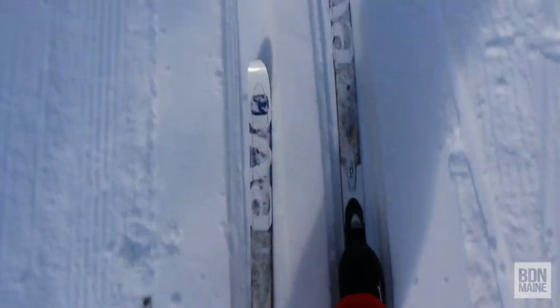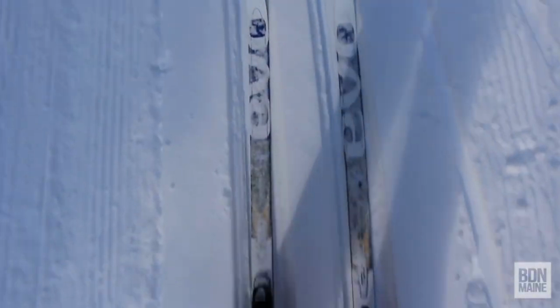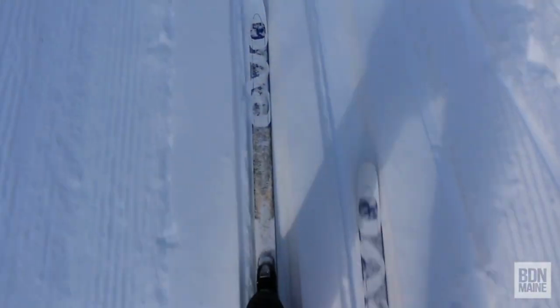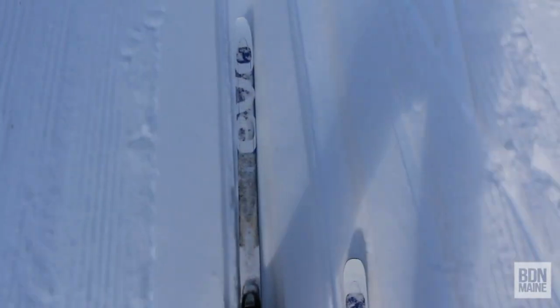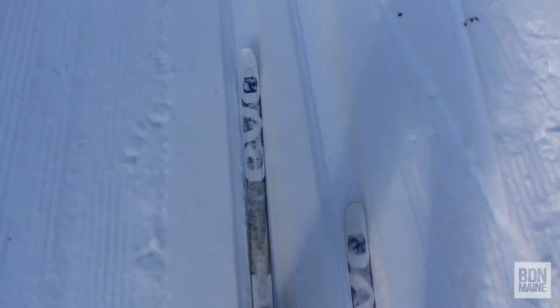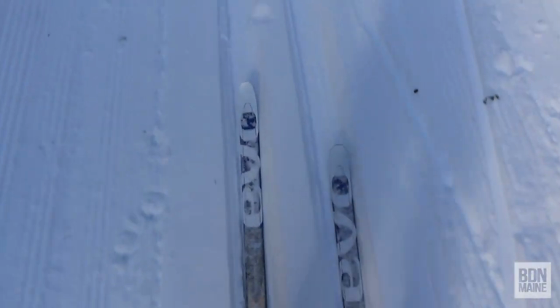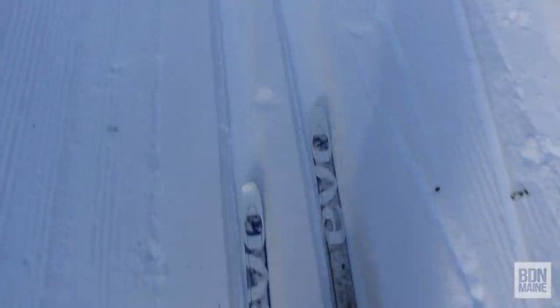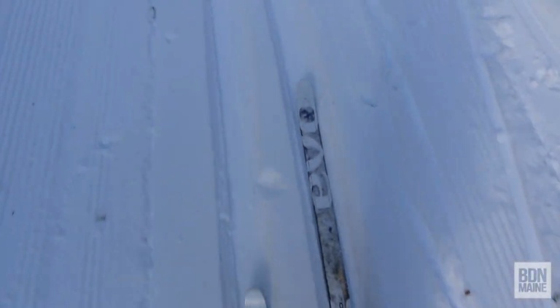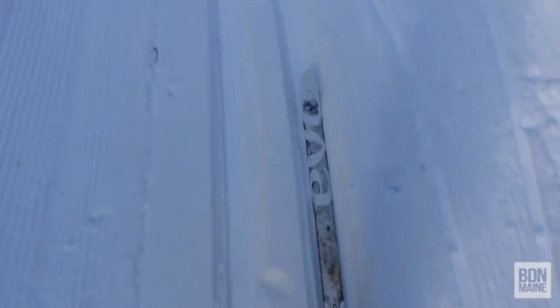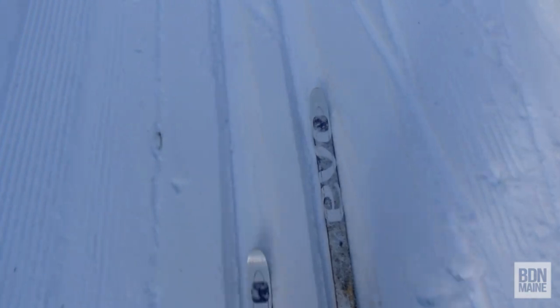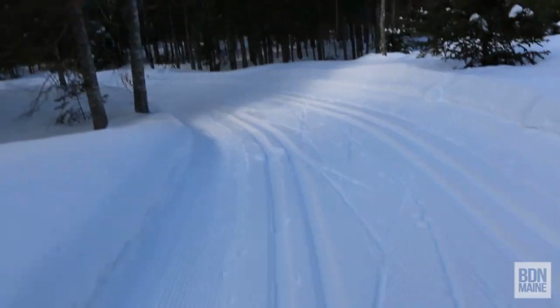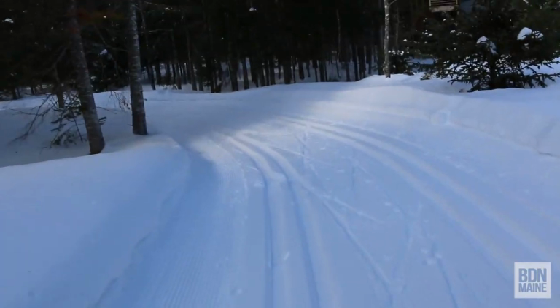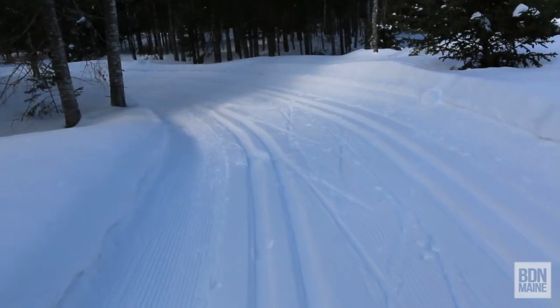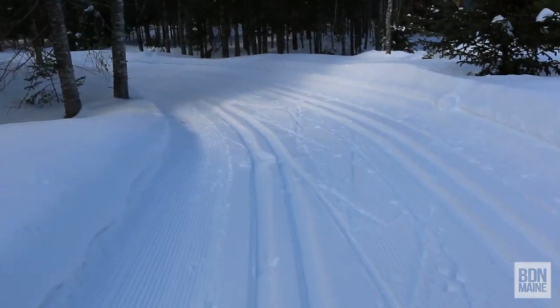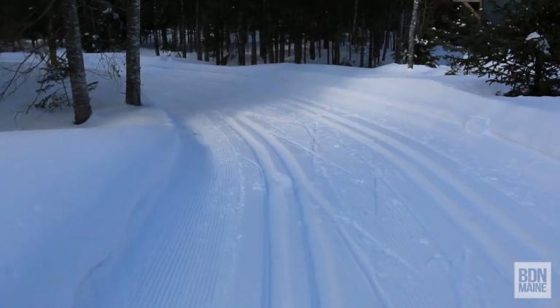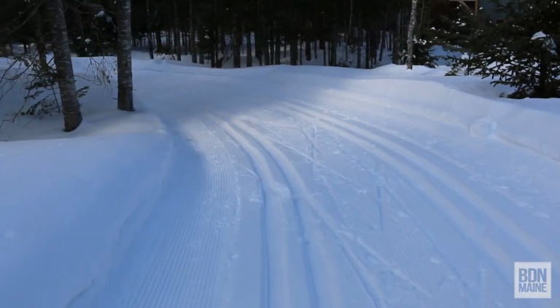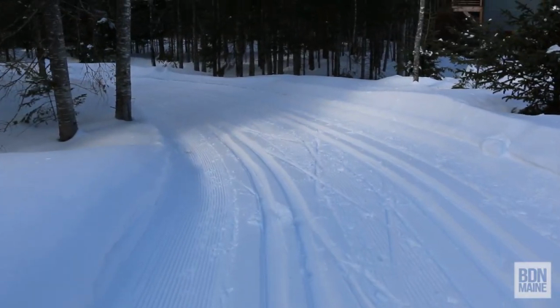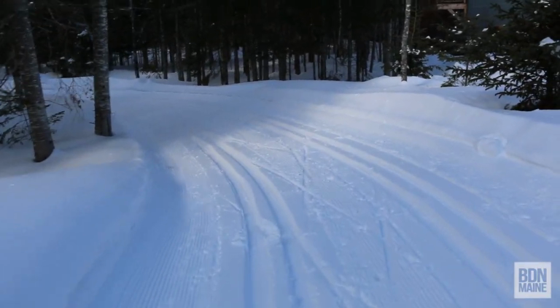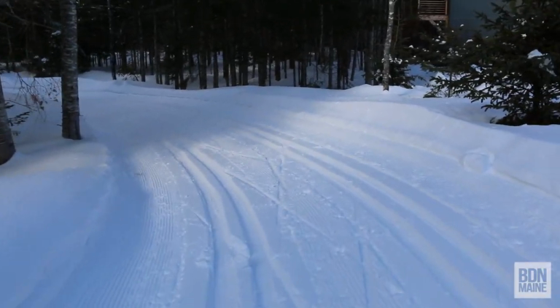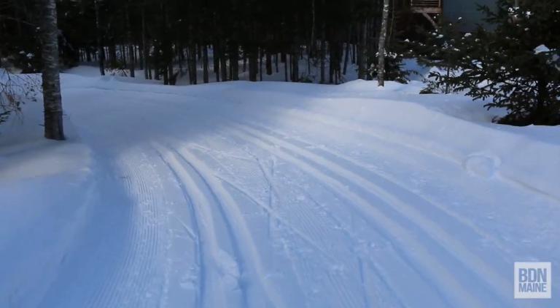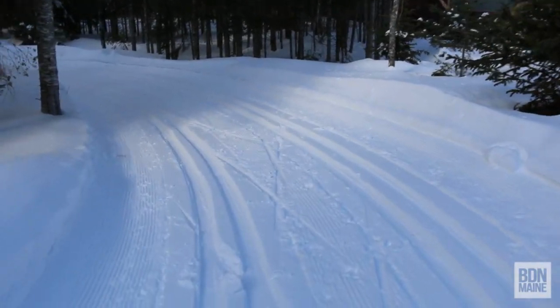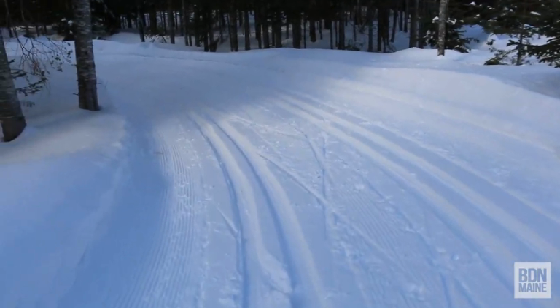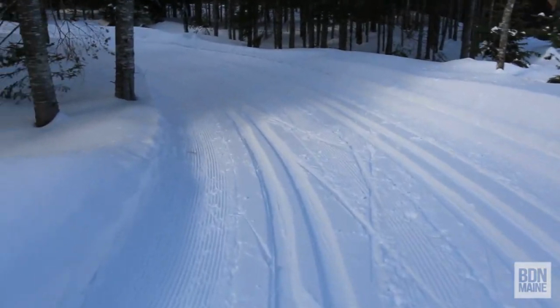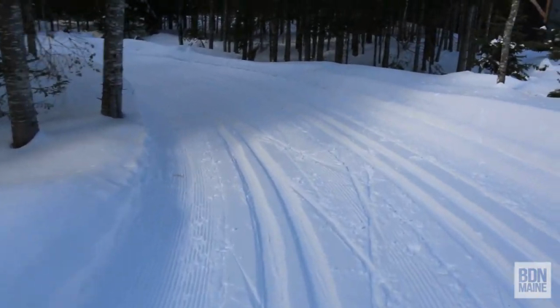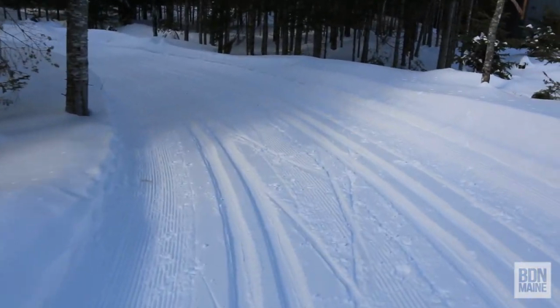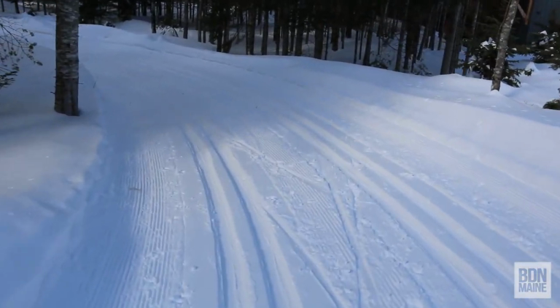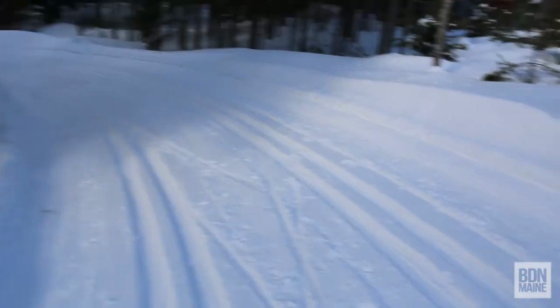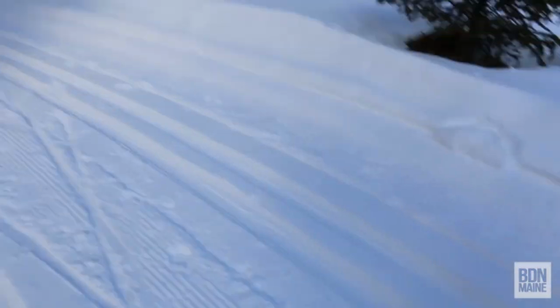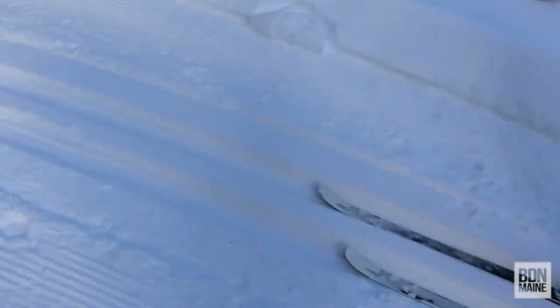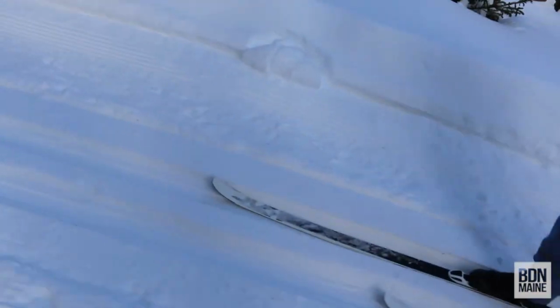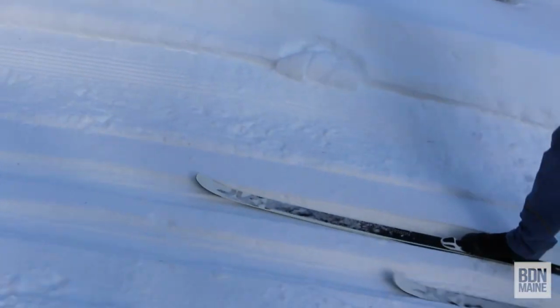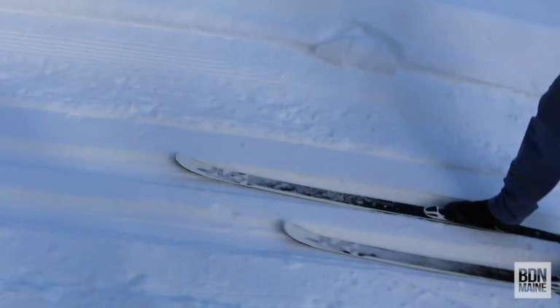Look at the tracks! Two sets of tracks so we can ski together, Derek.